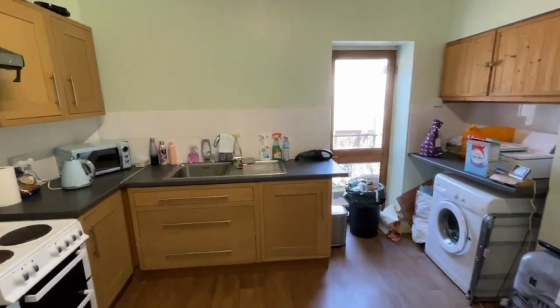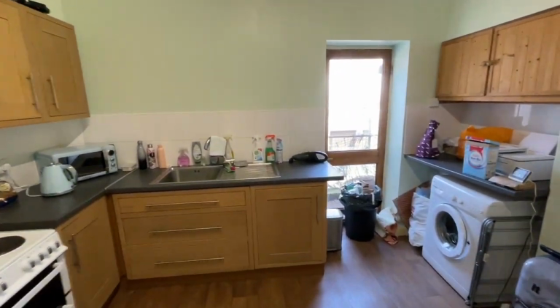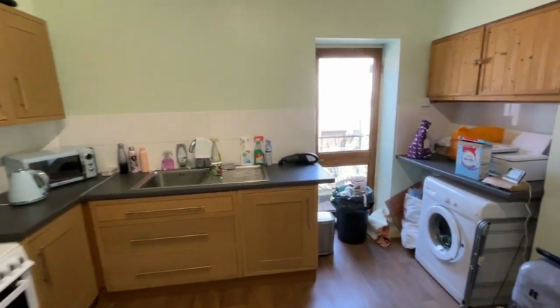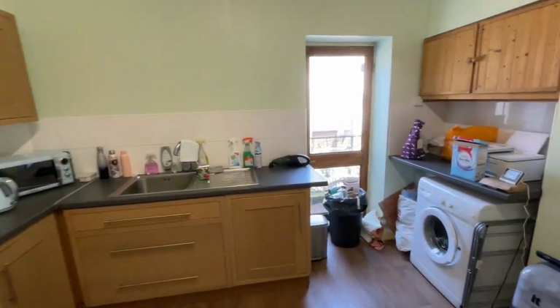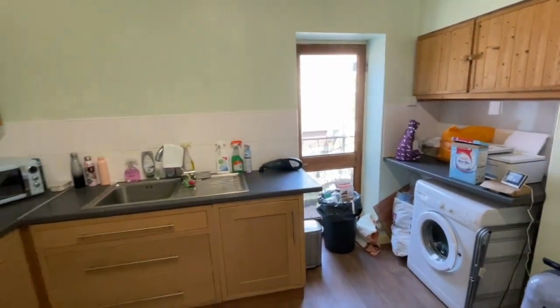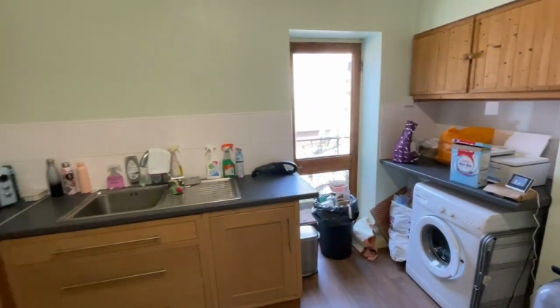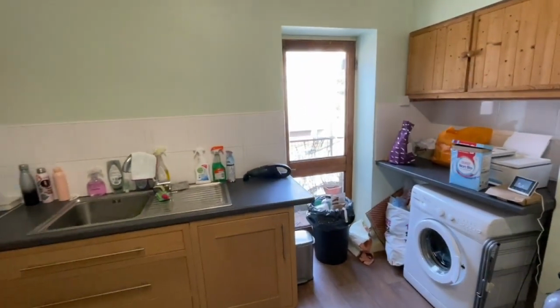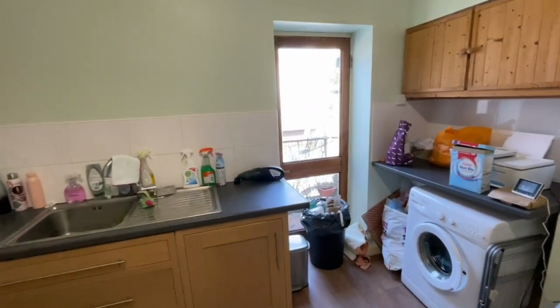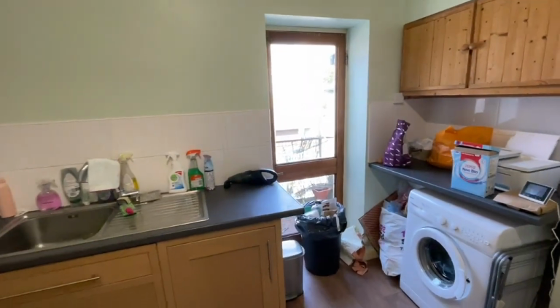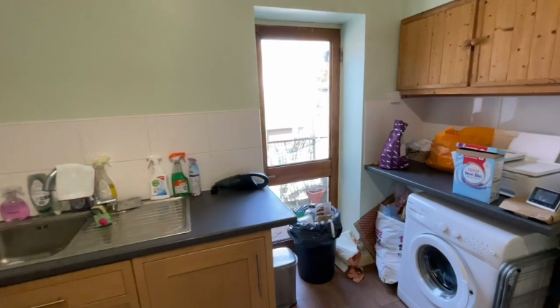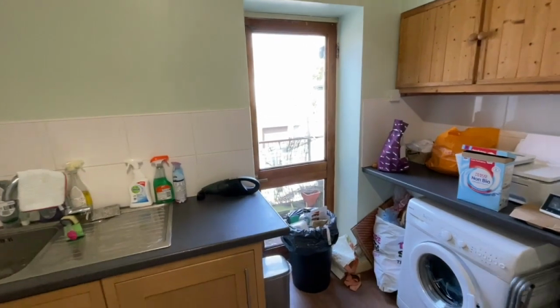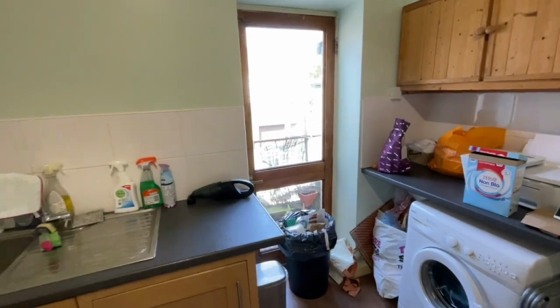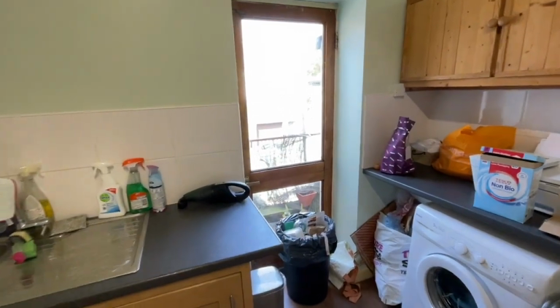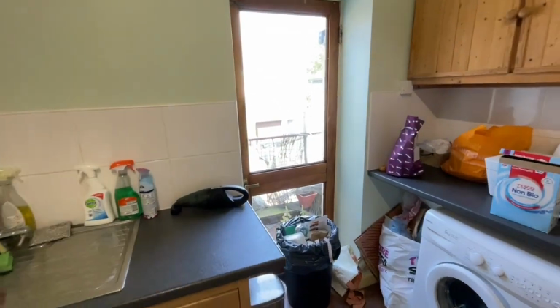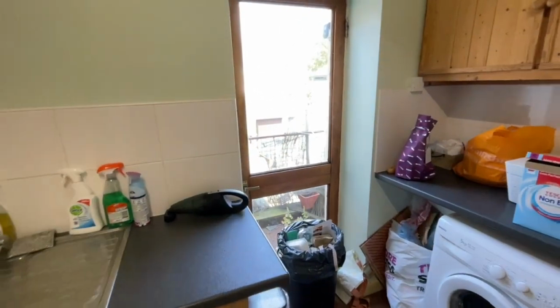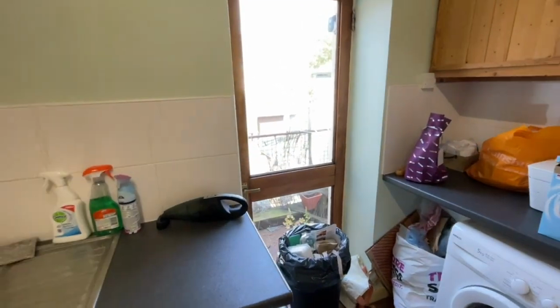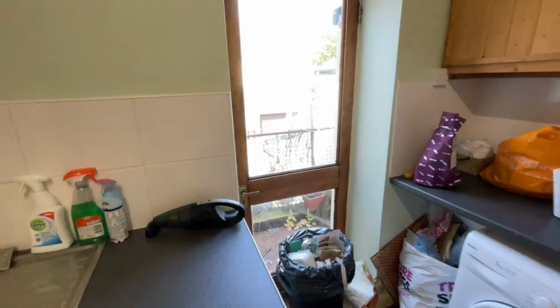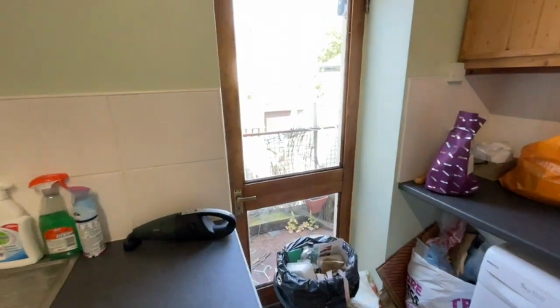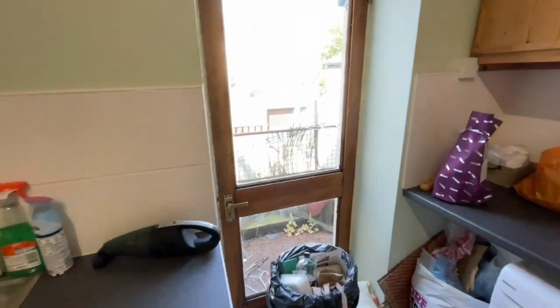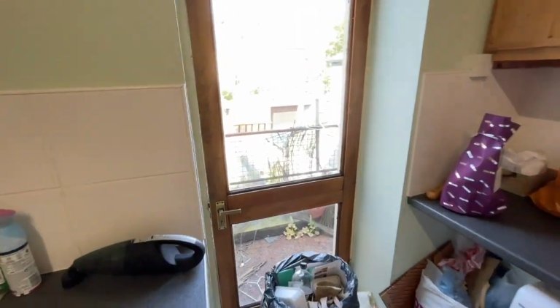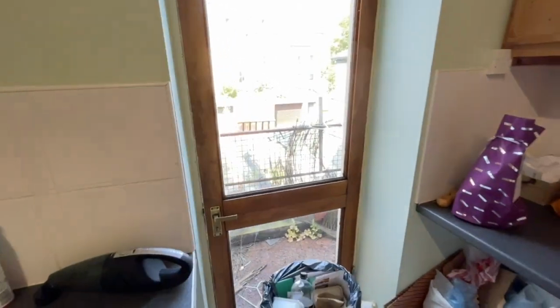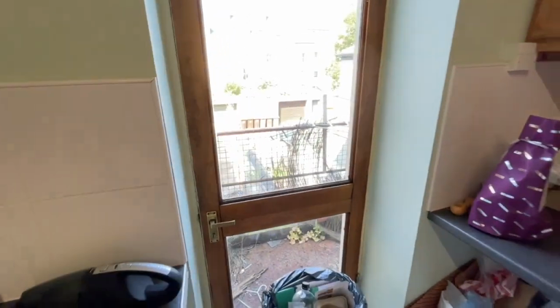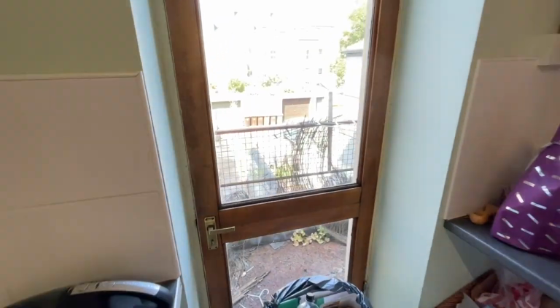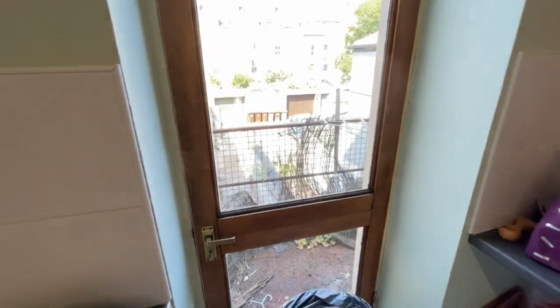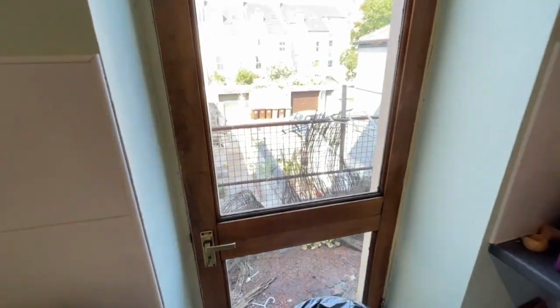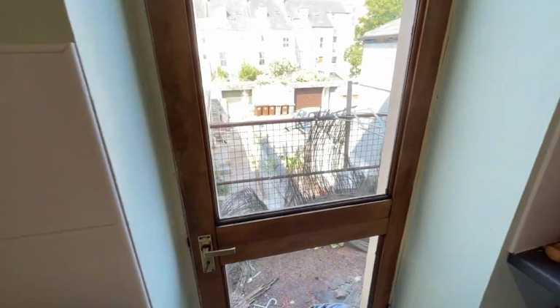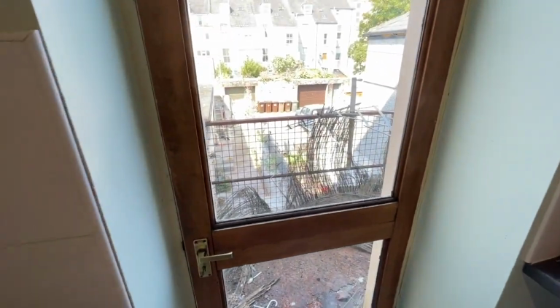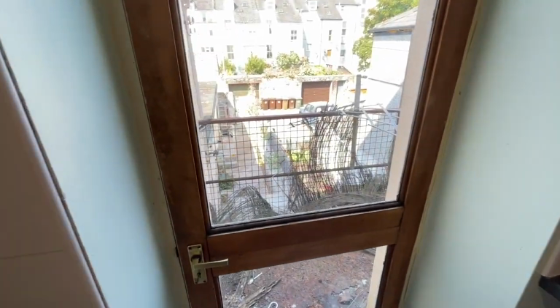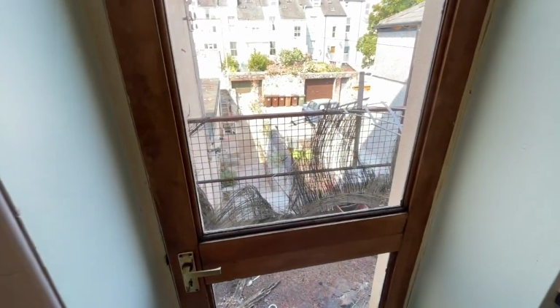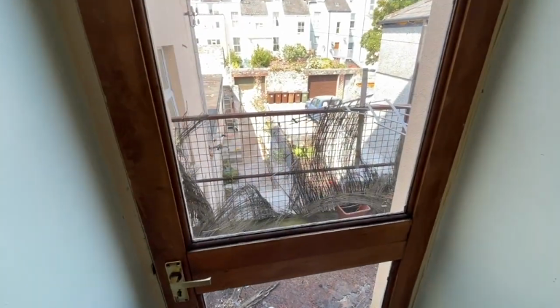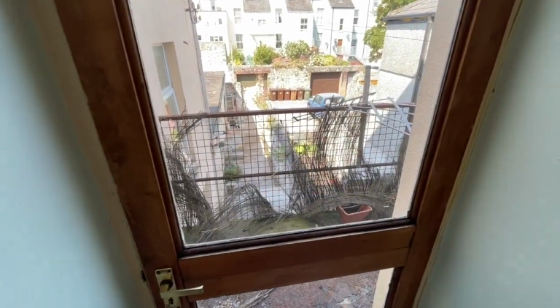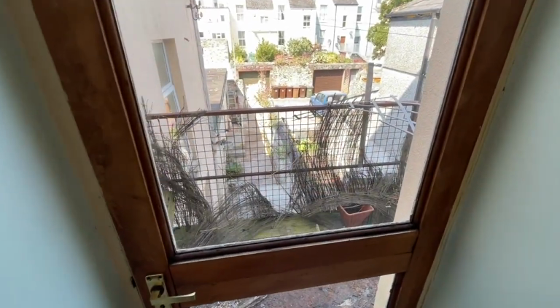There's a doorway here leading up to a small balcony. The balcony does need replacing.